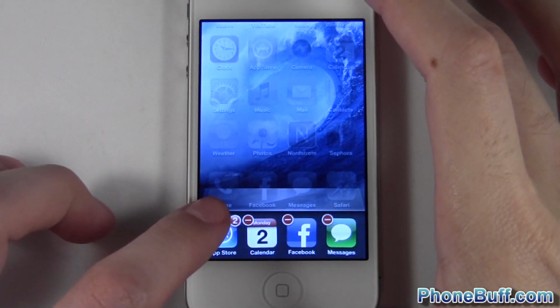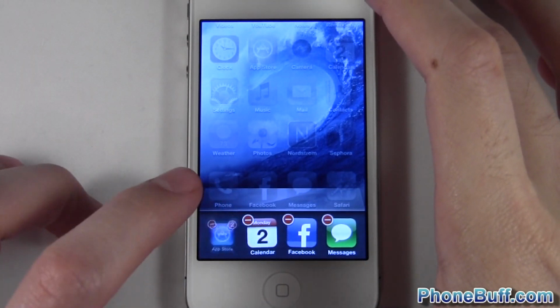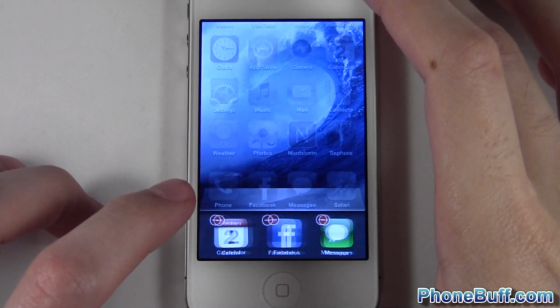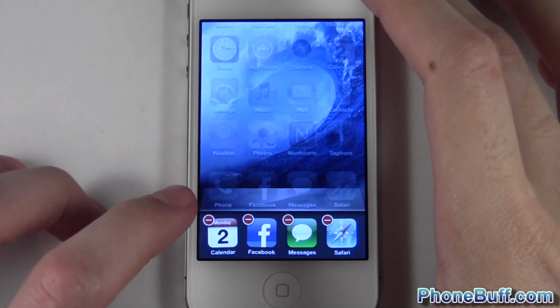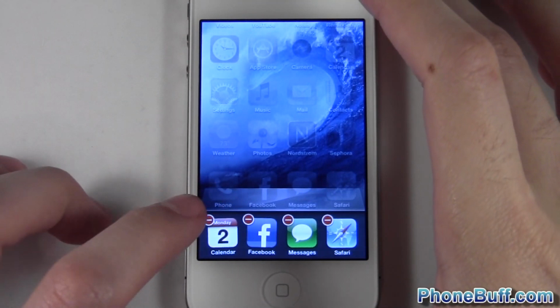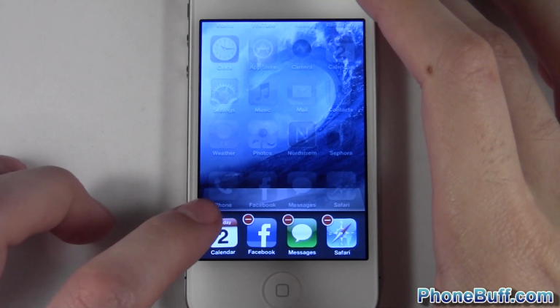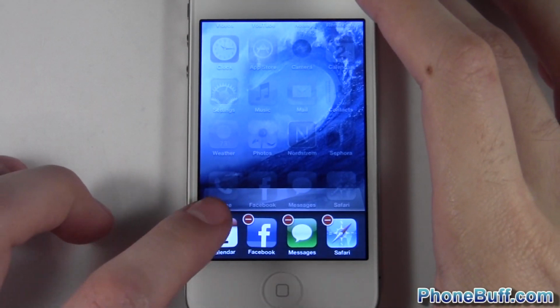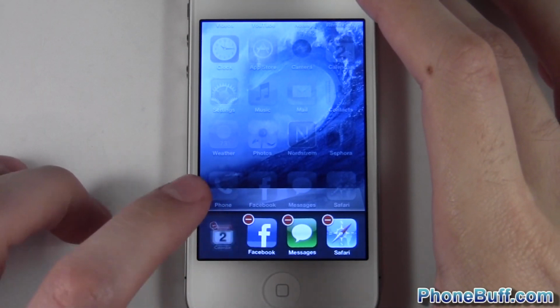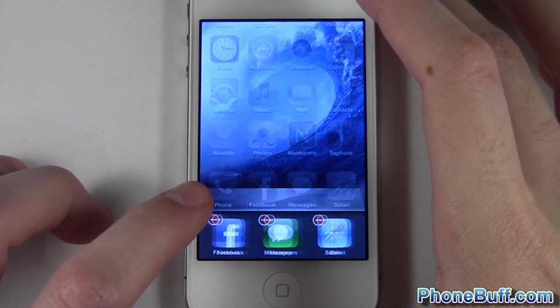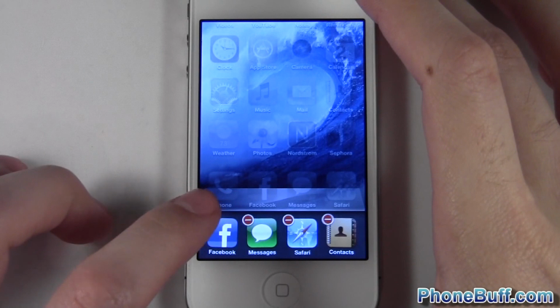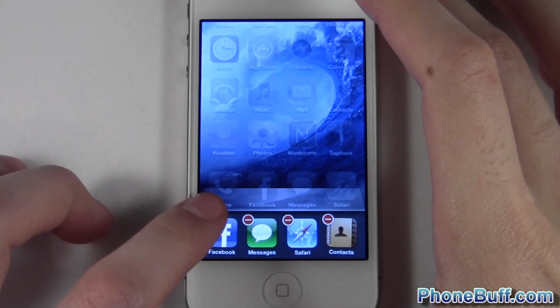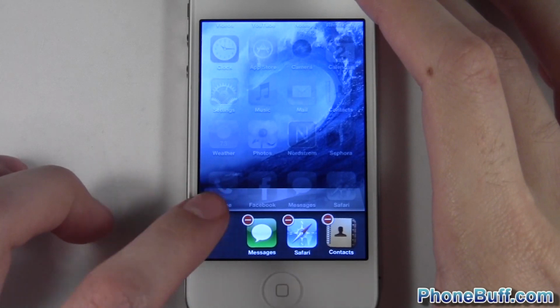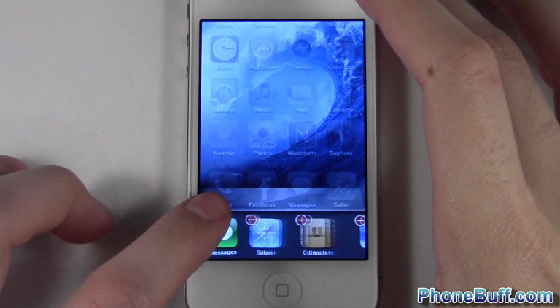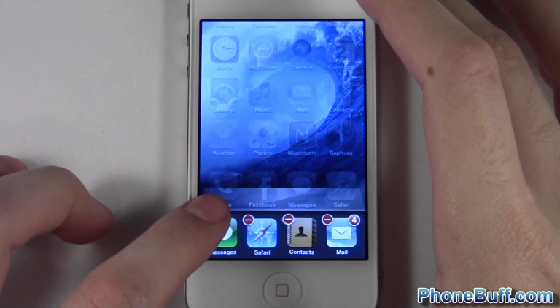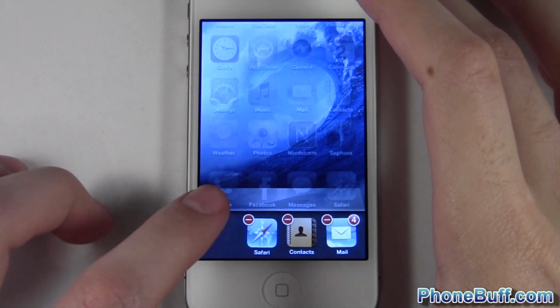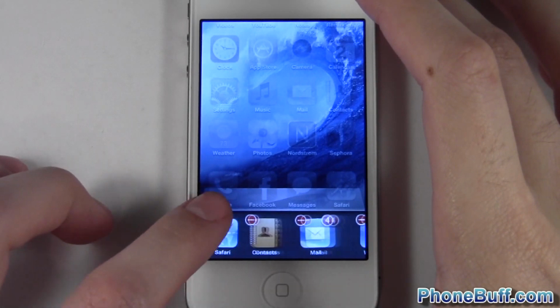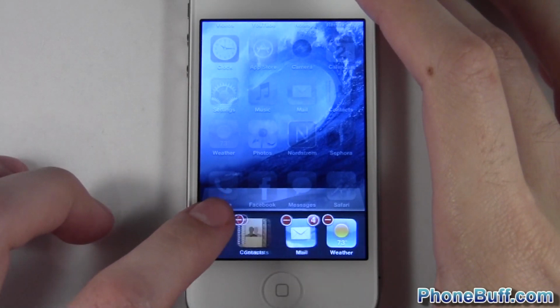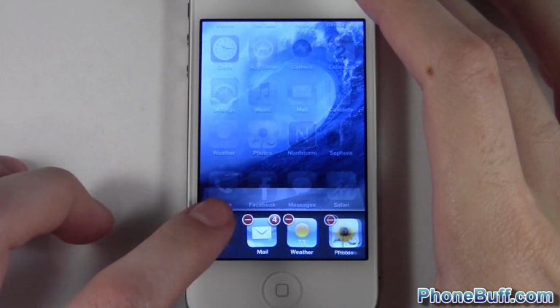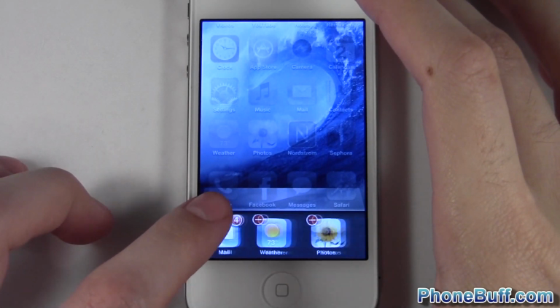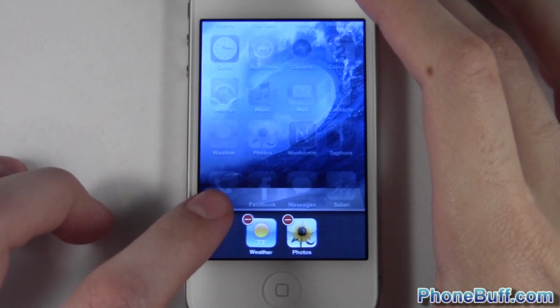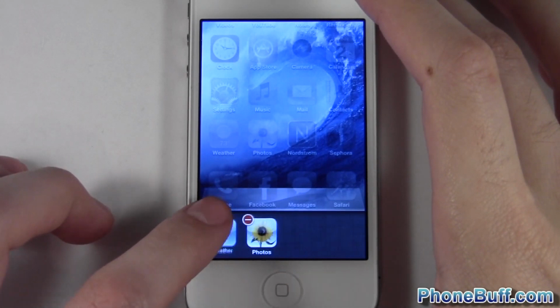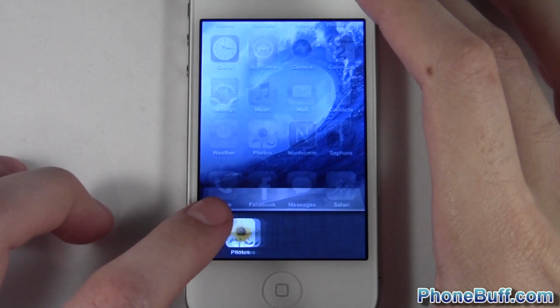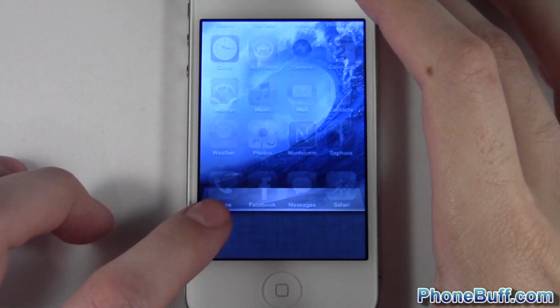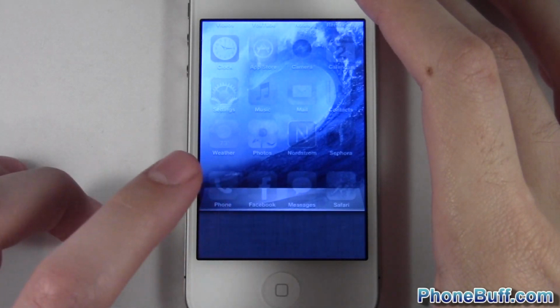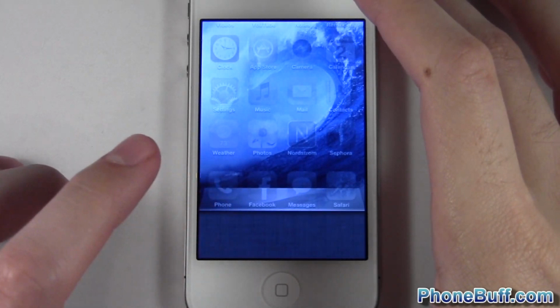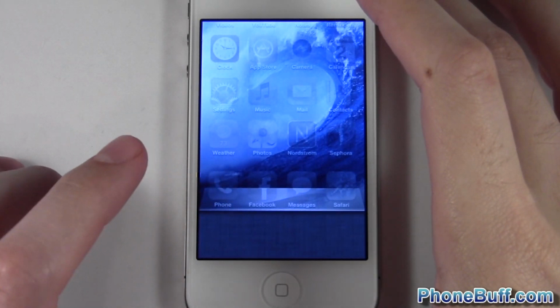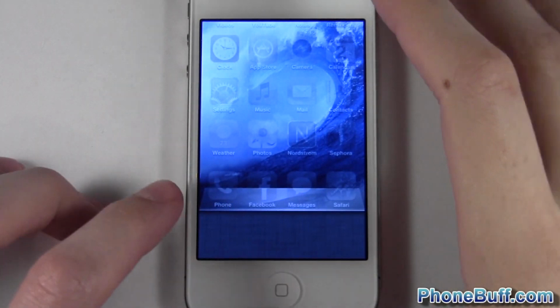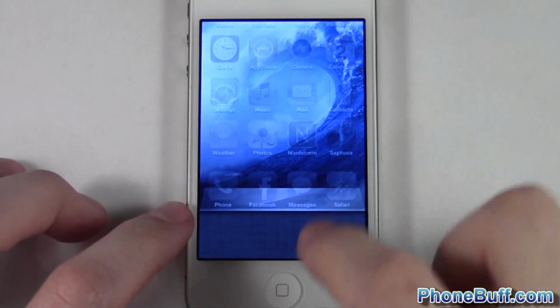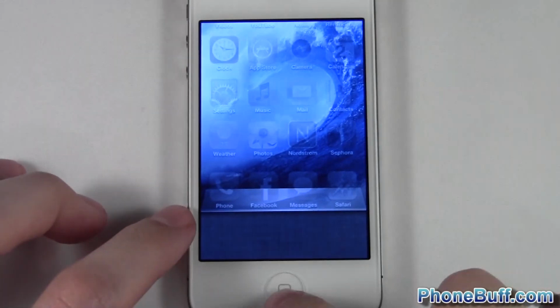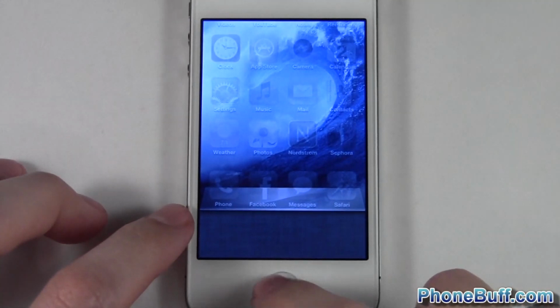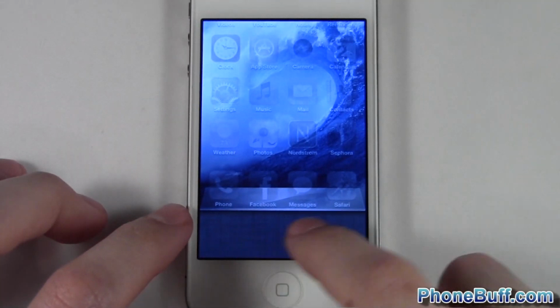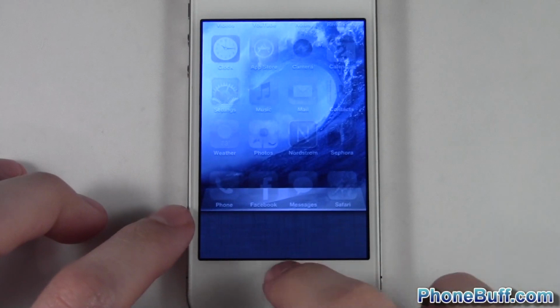I'll go ahead and press it here — you can see I closed out the App Store and now the Calendar. When I want to close all my apps, I just keep tapping until they're all gone, and now you can see there's nothing left.